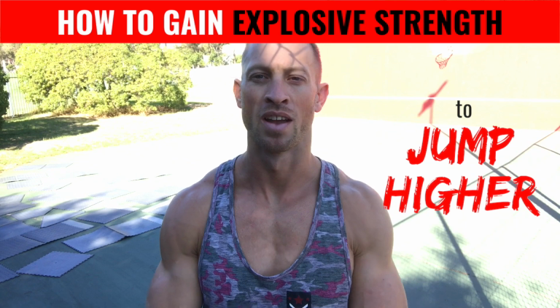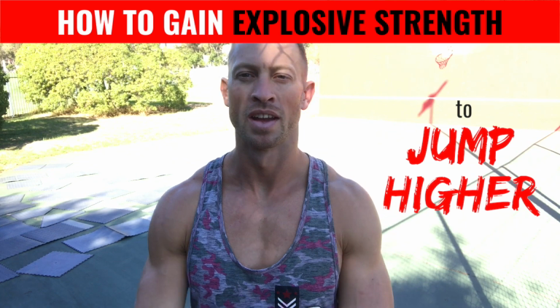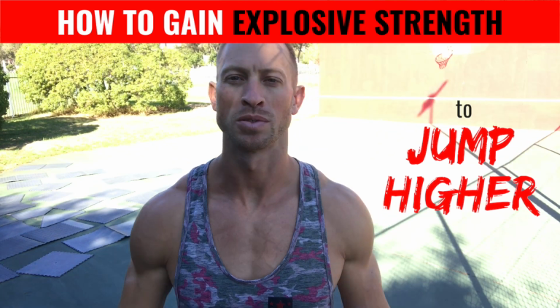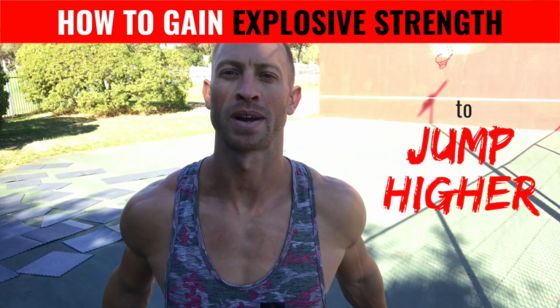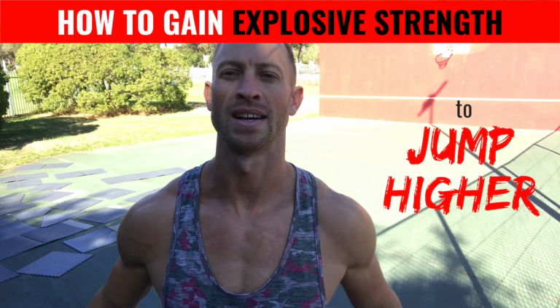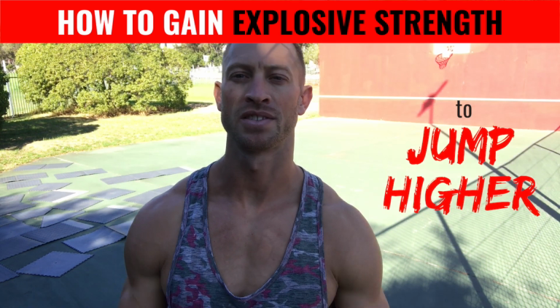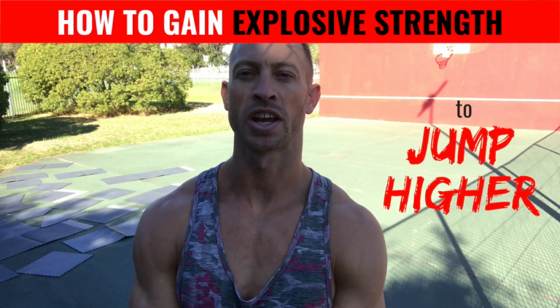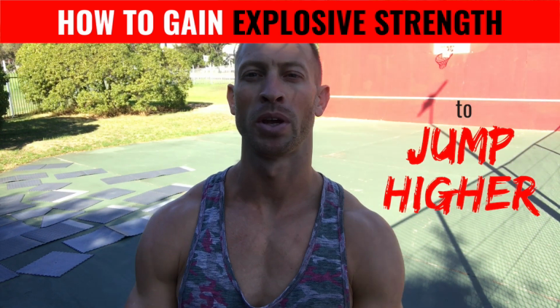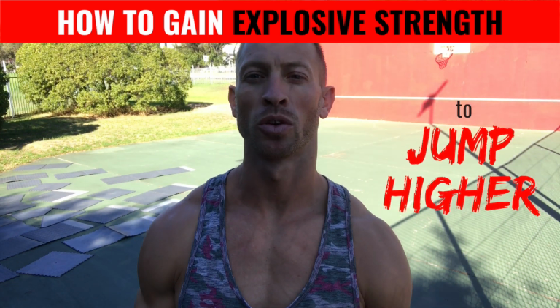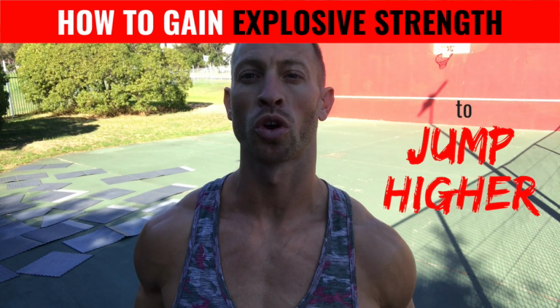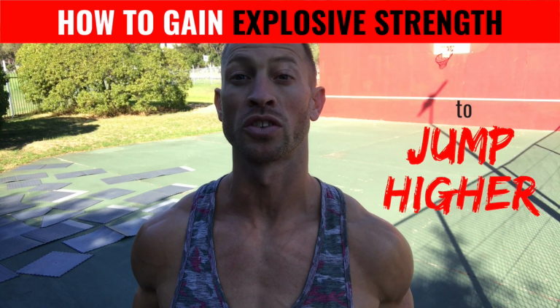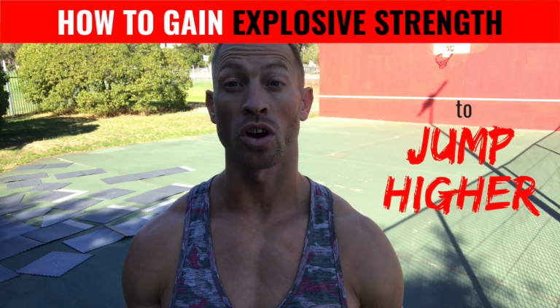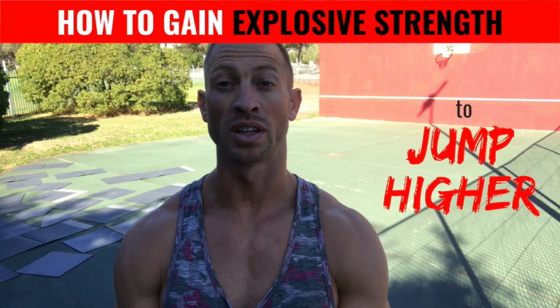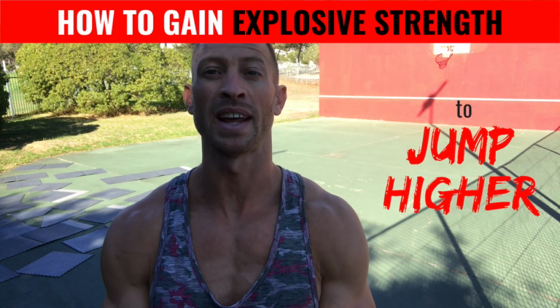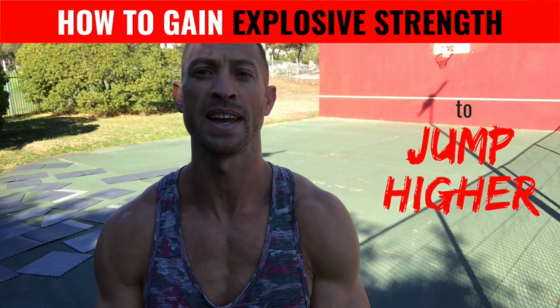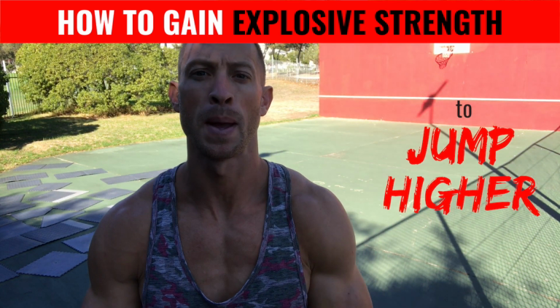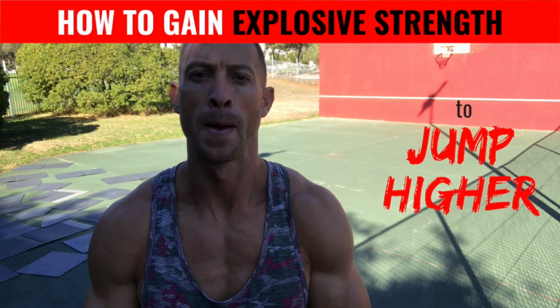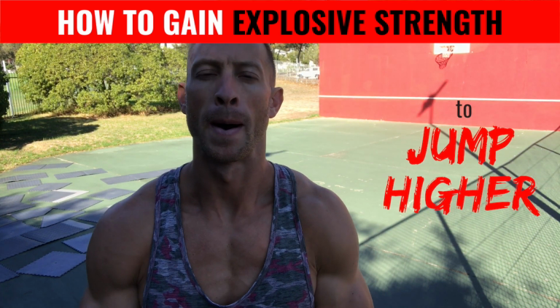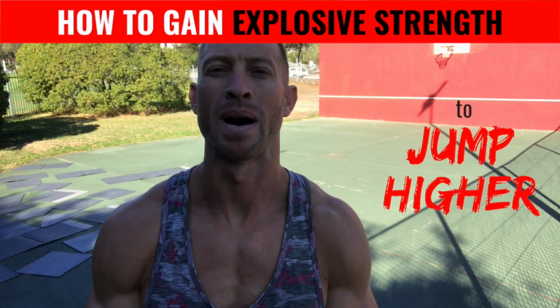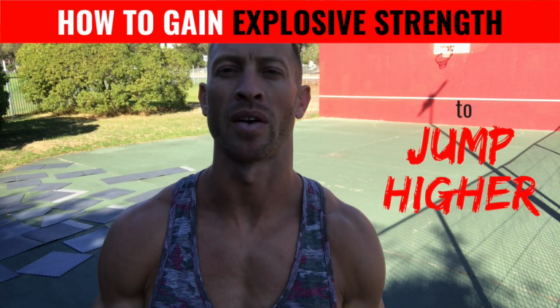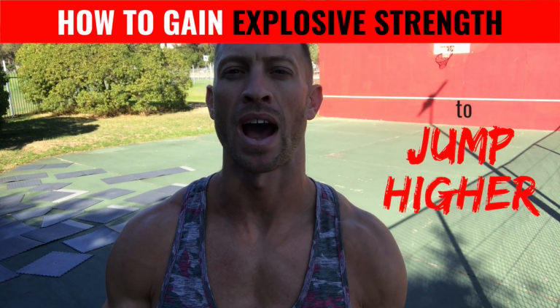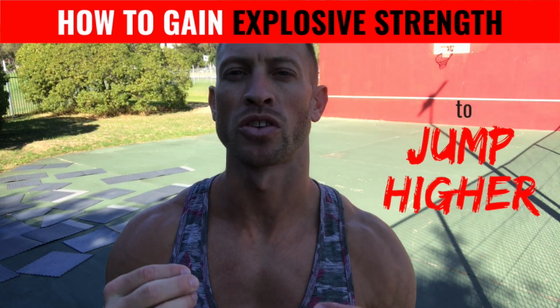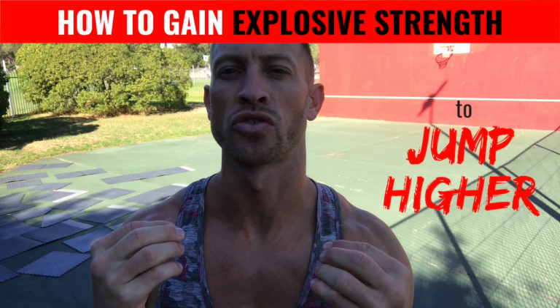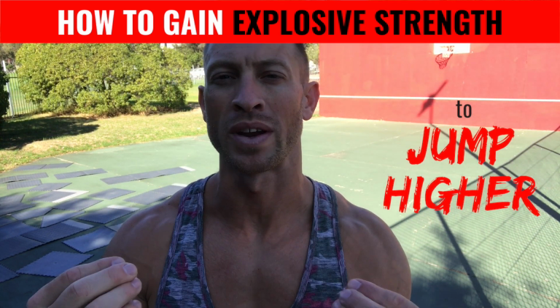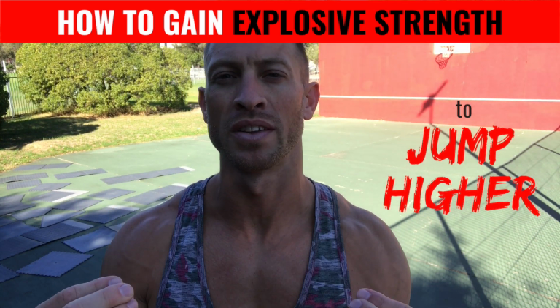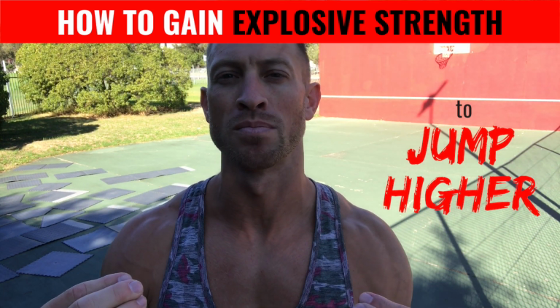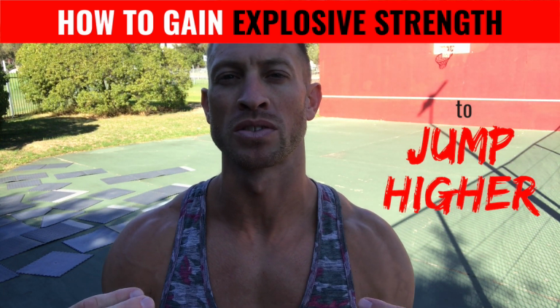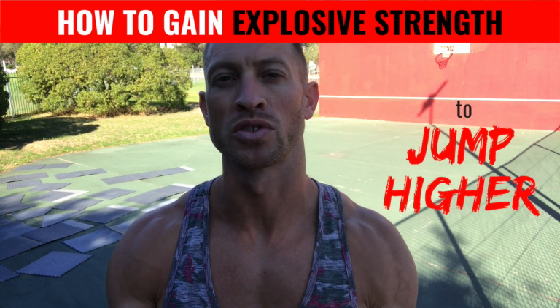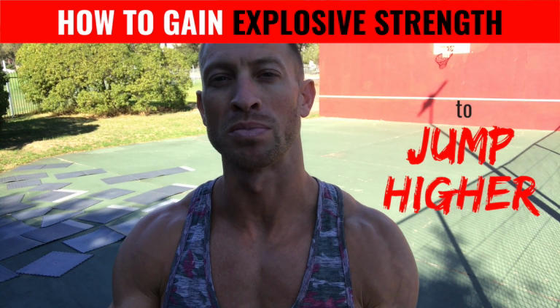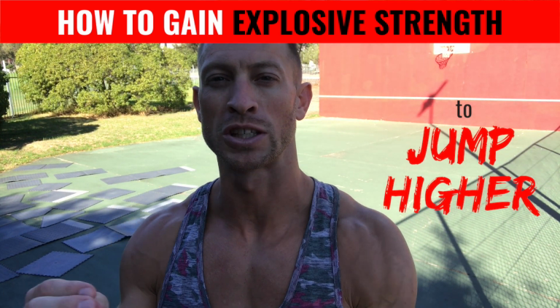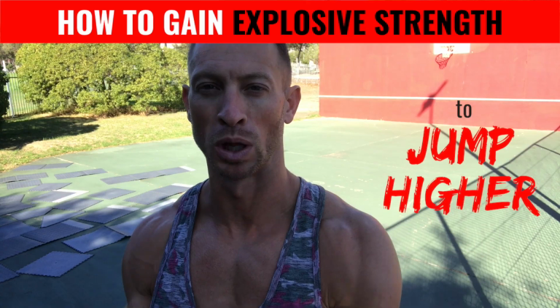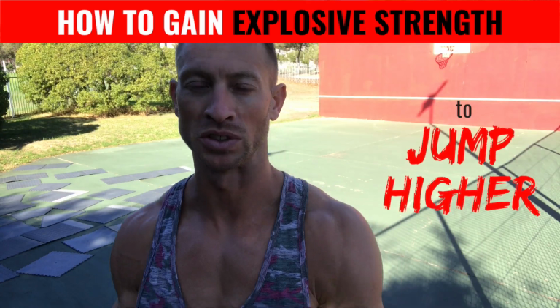Hey, what's up guys? This is Jacob Hiller. We're going to talk today about how to strengthen your muscles to be explosive.